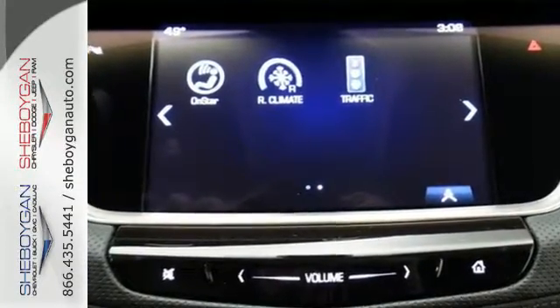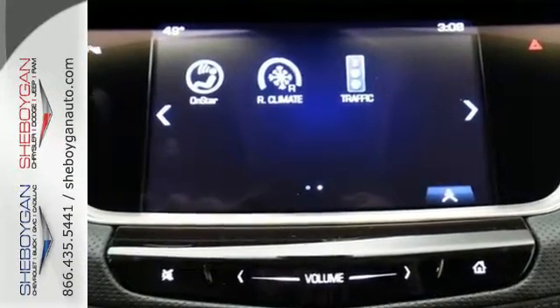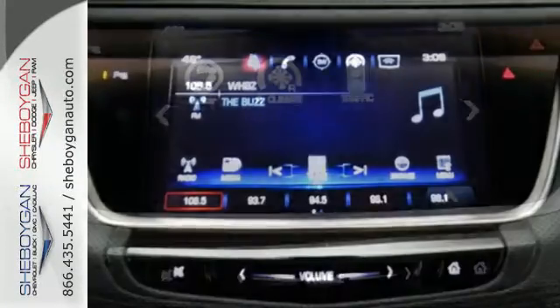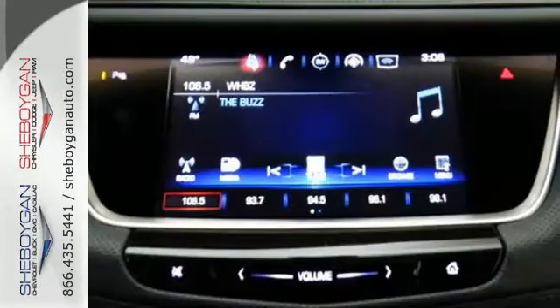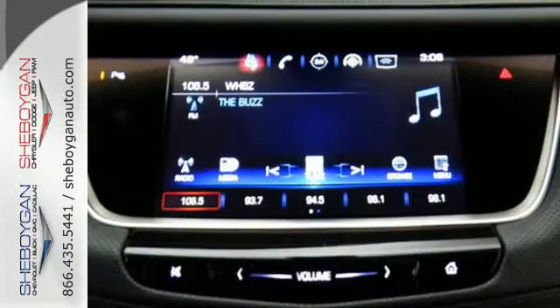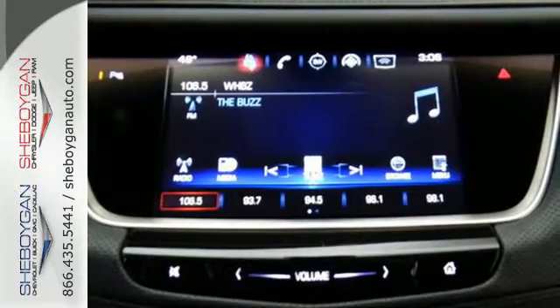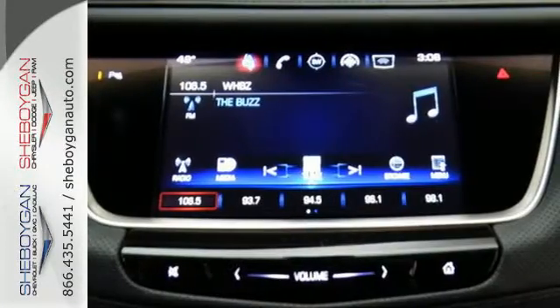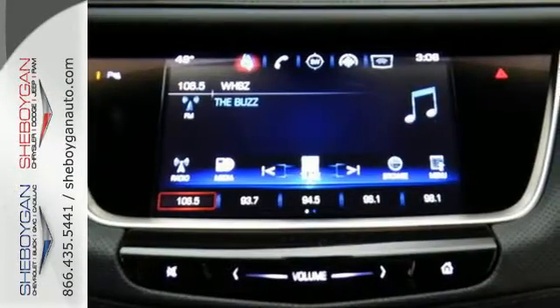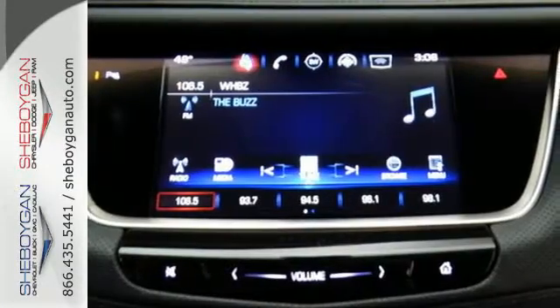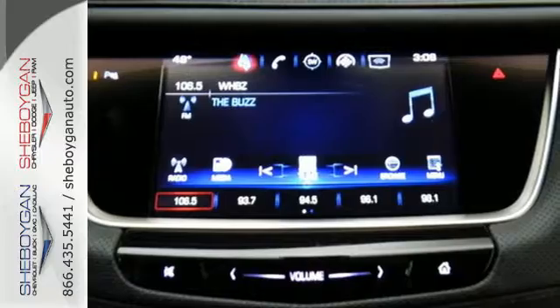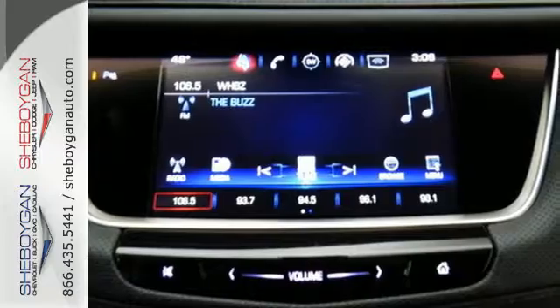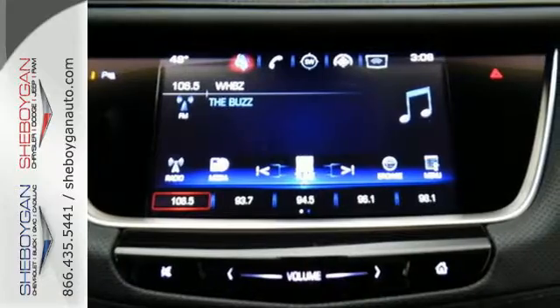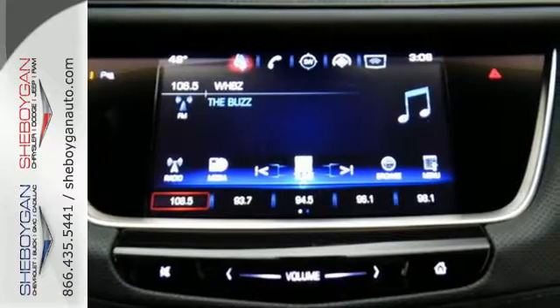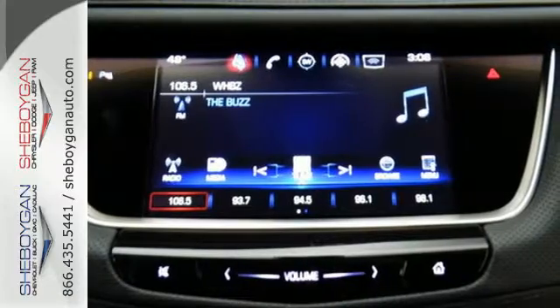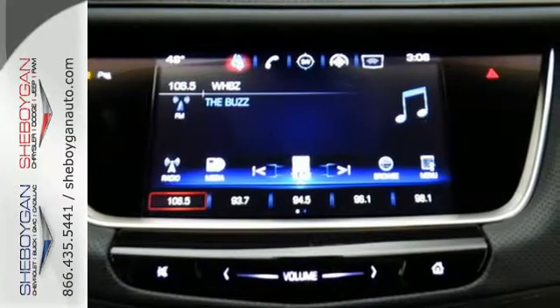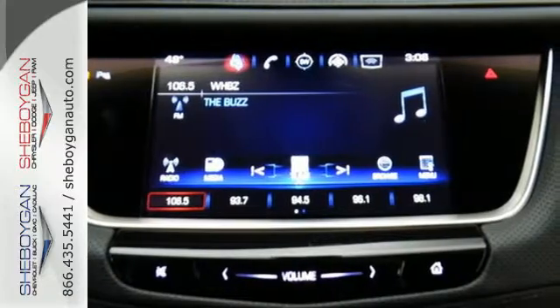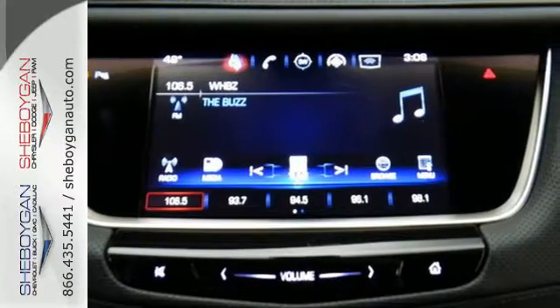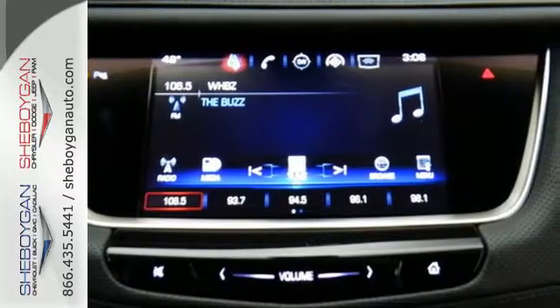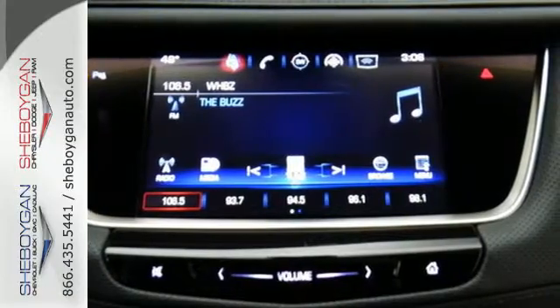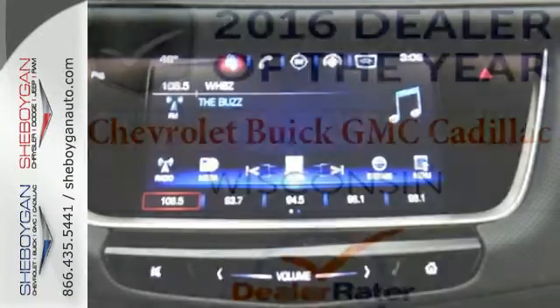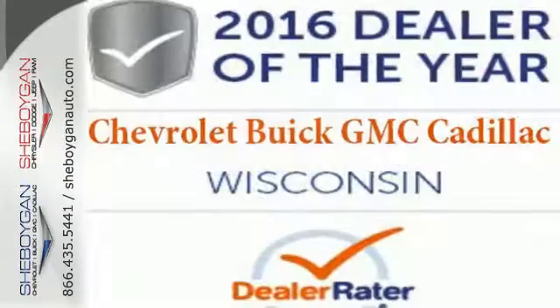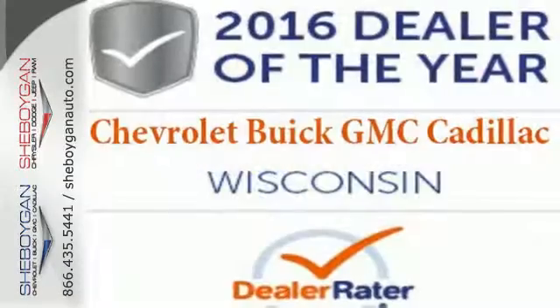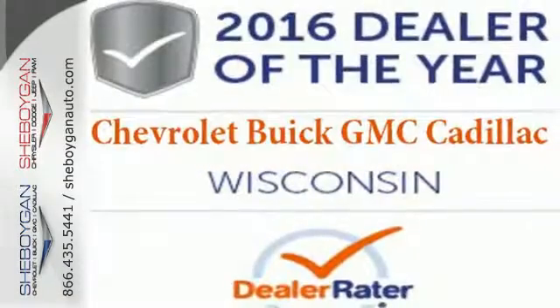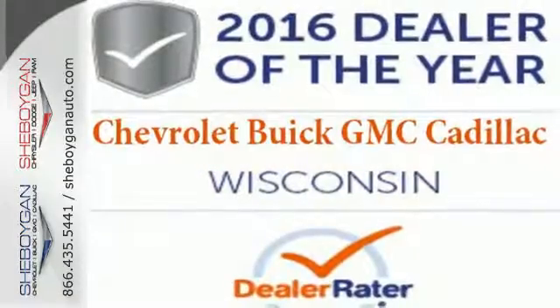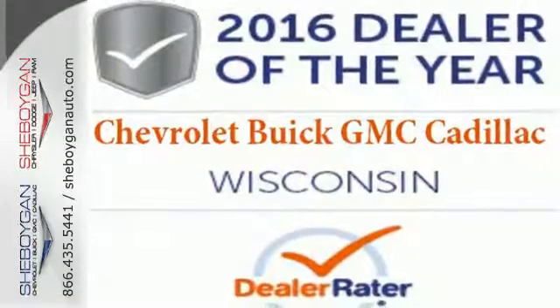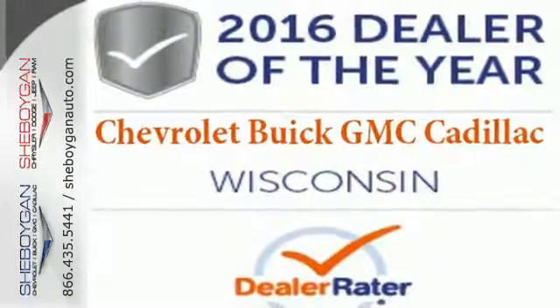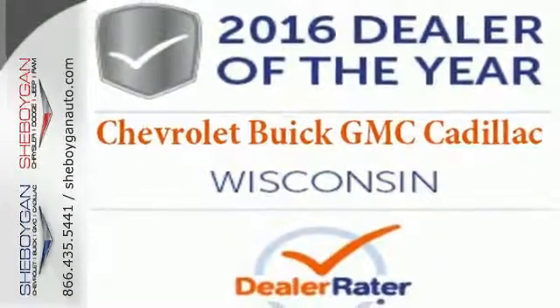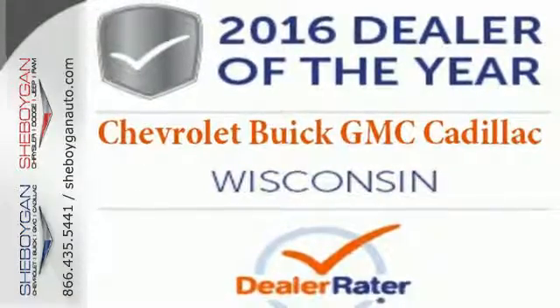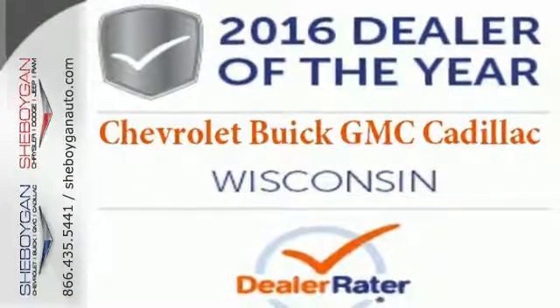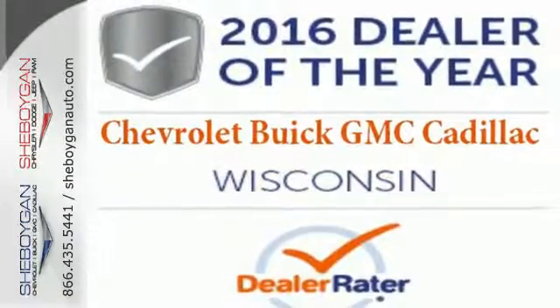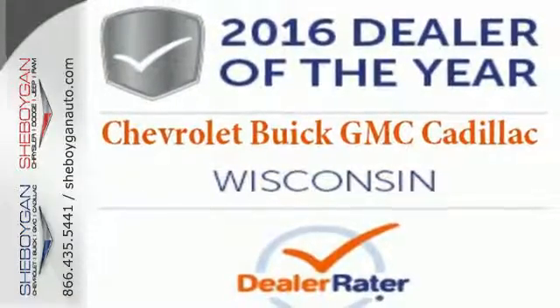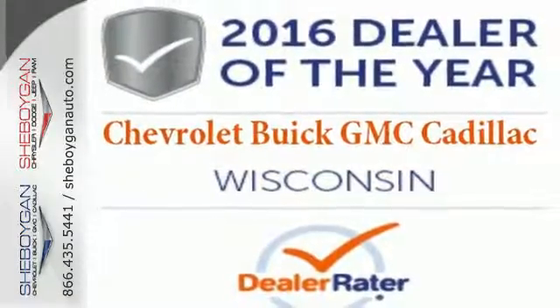Smart and intuitive, driving this XT5 will feel like second nature. Treat yourself to a test drive today.